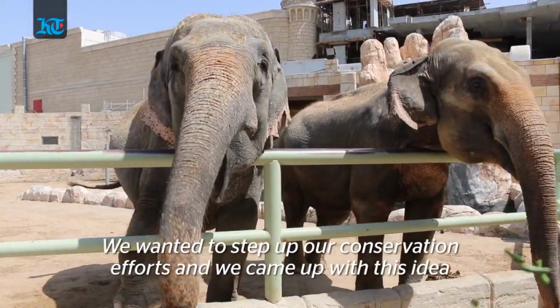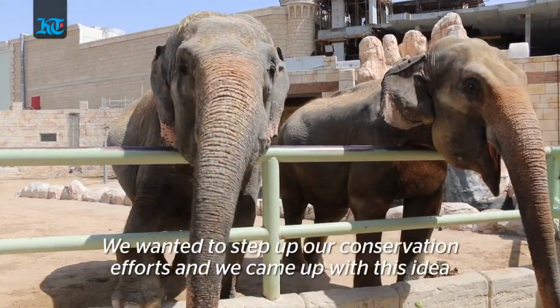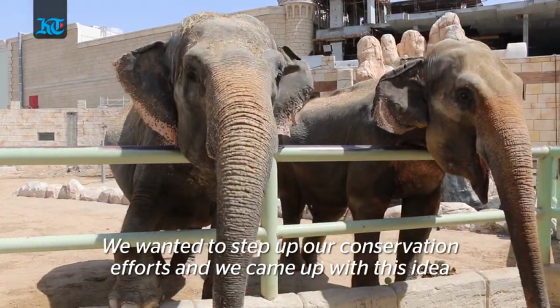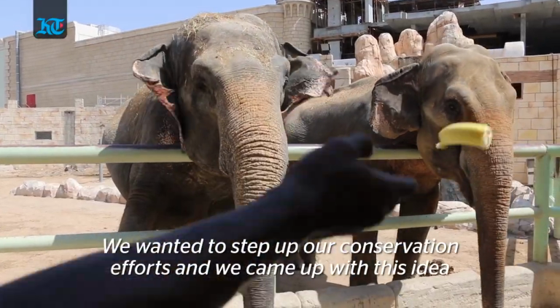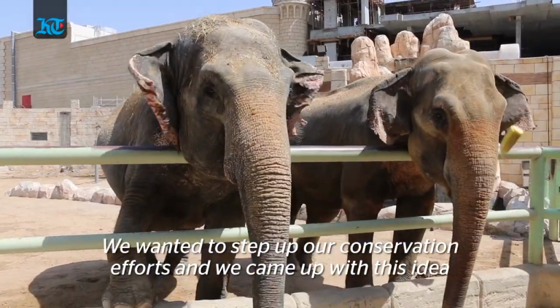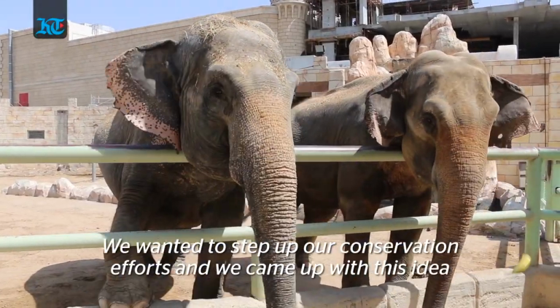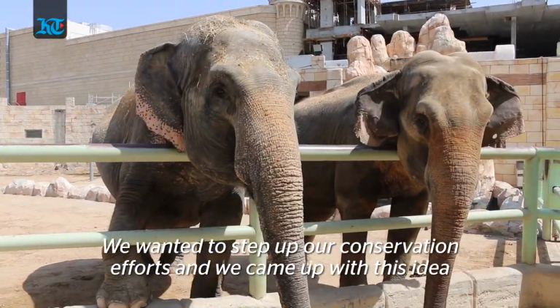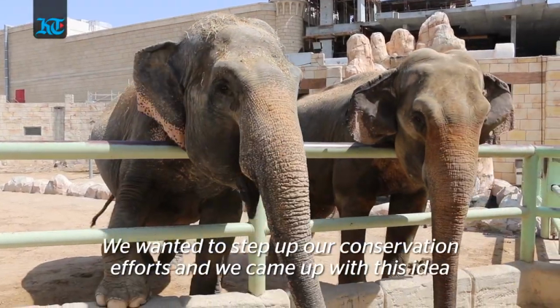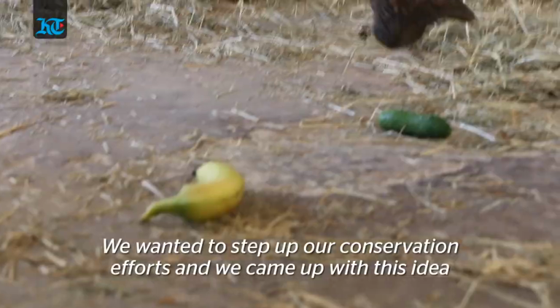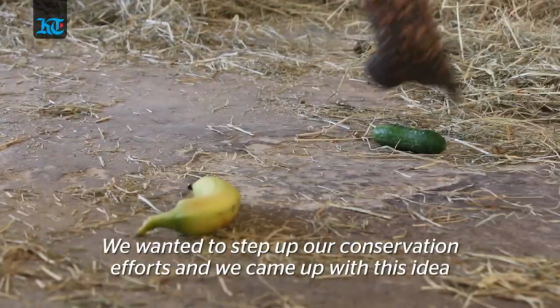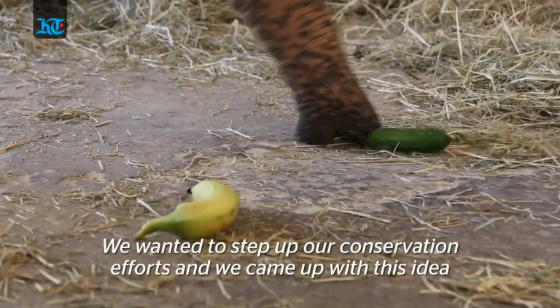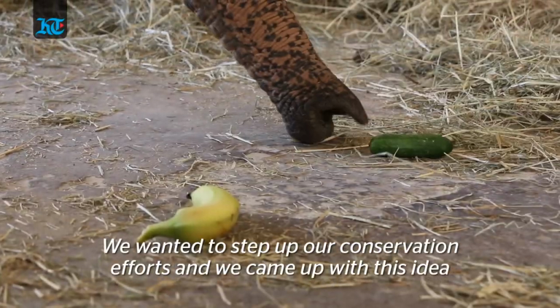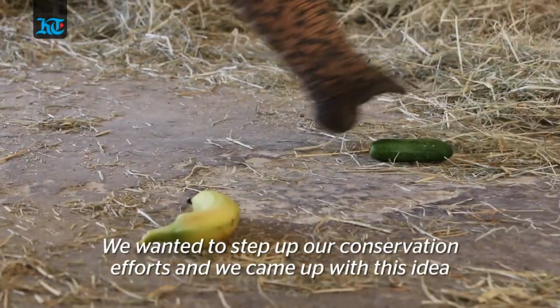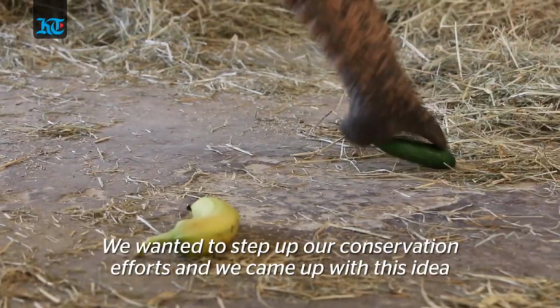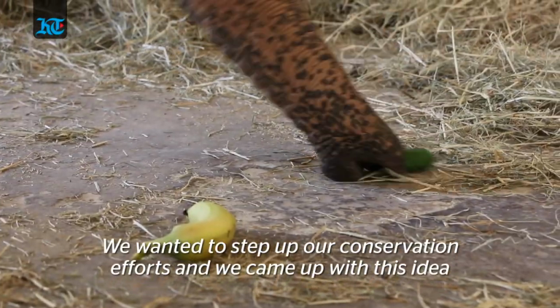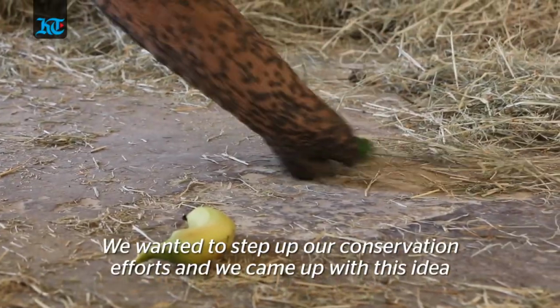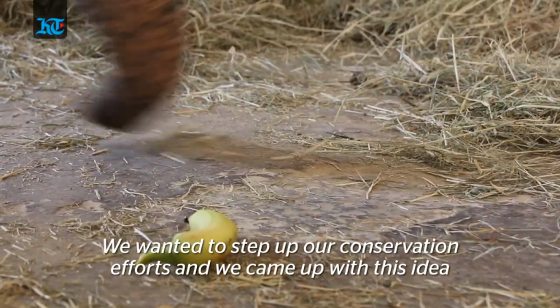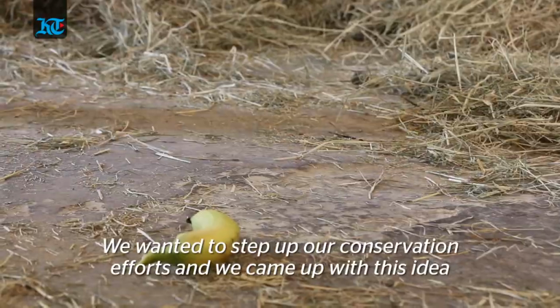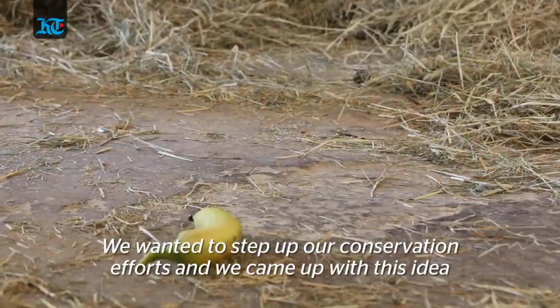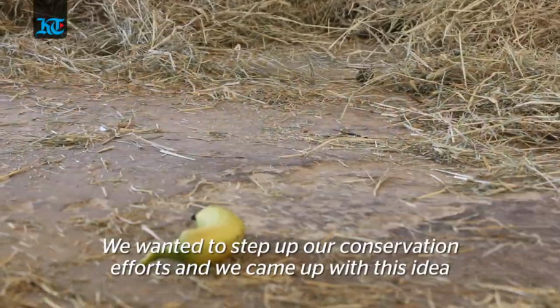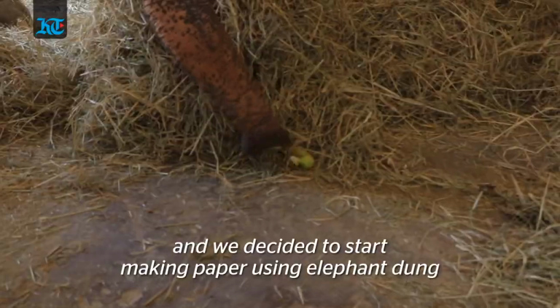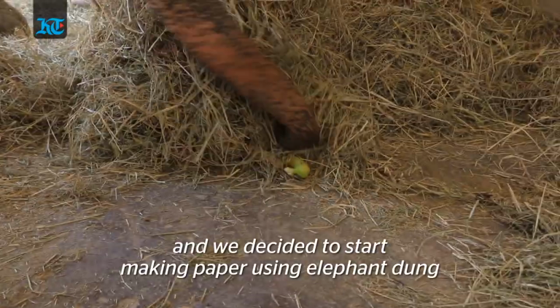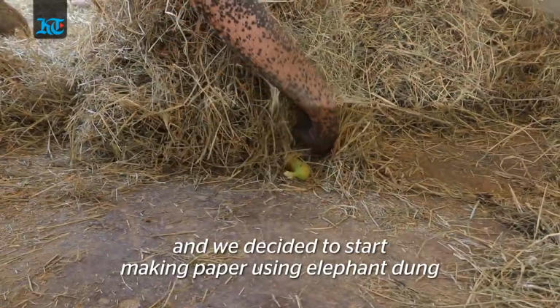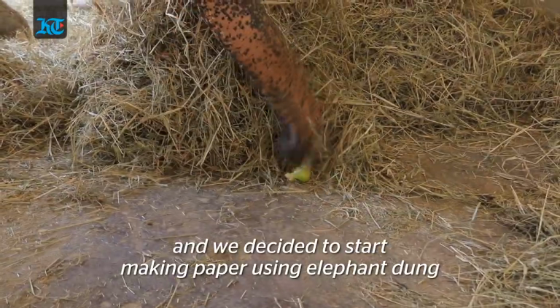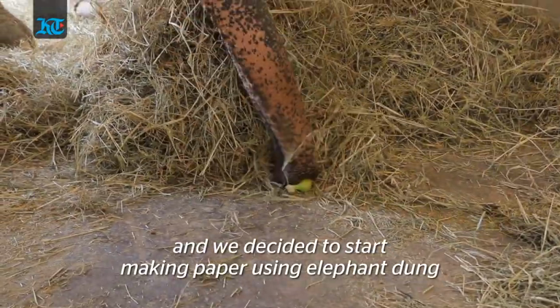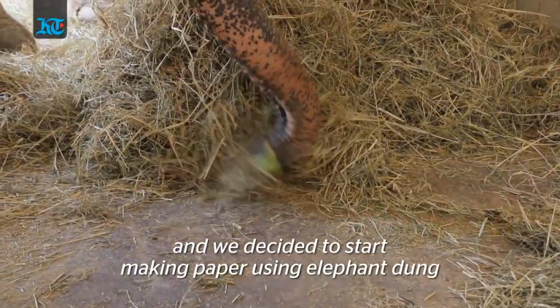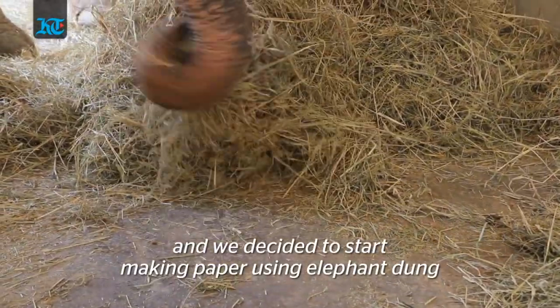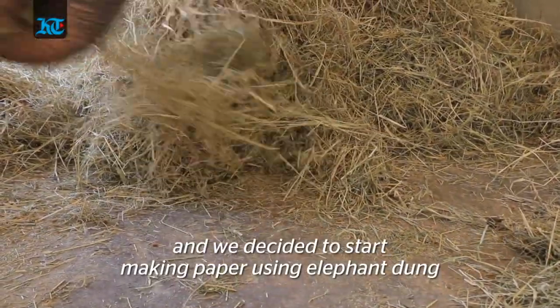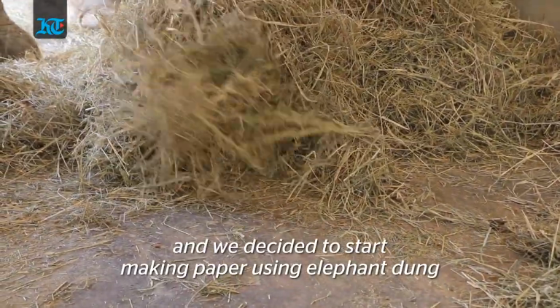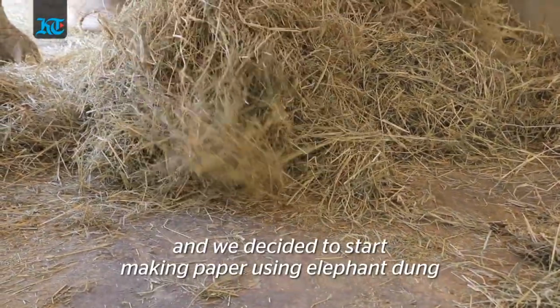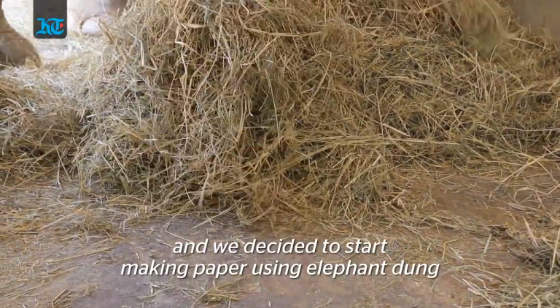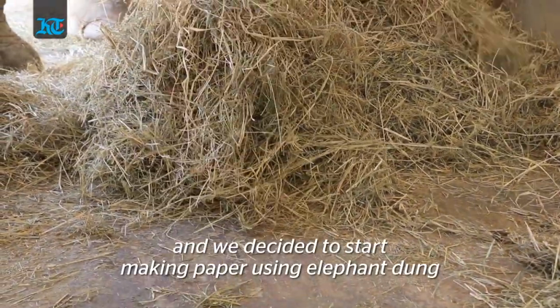We started the process around last September. We were mostly trying to figure out what conservation things we could do from the Emirates Park Zoo, and we thought: why not give it a try and make paper from the elephant dung?